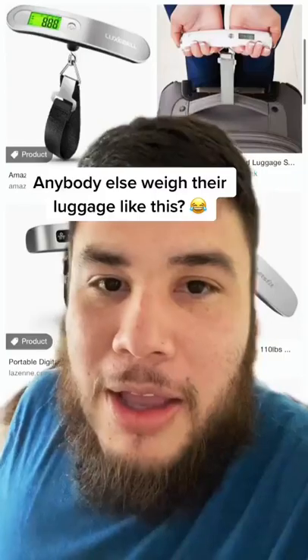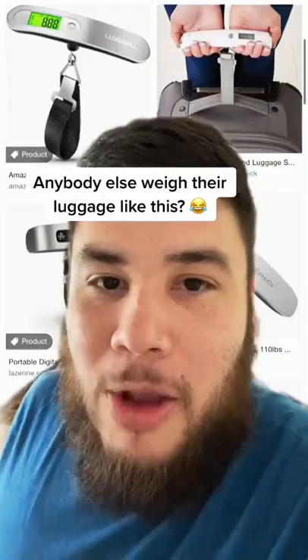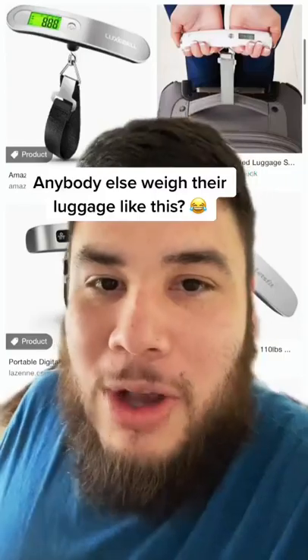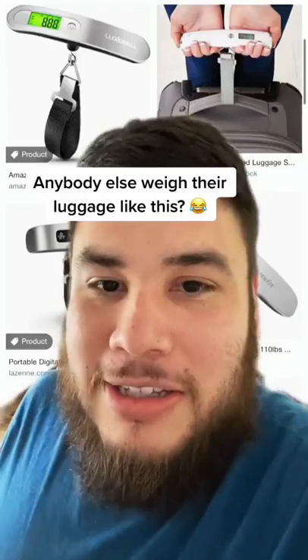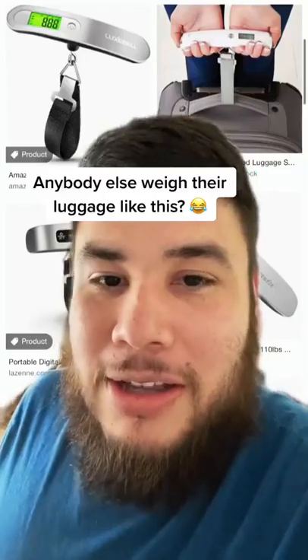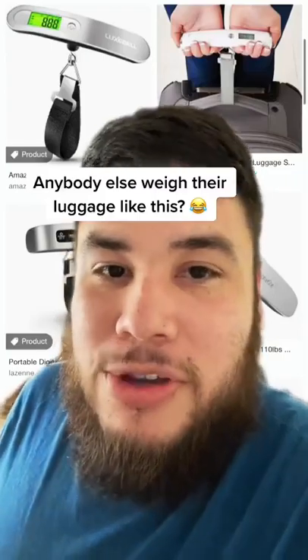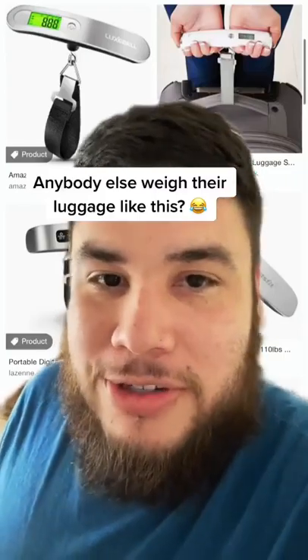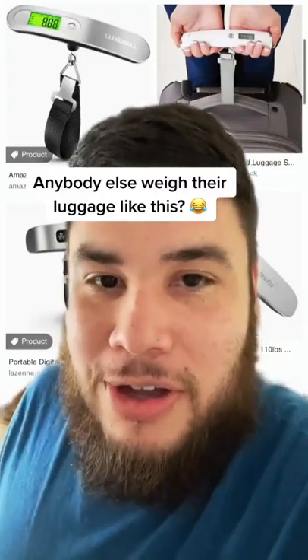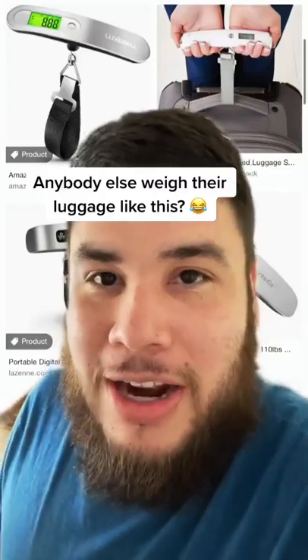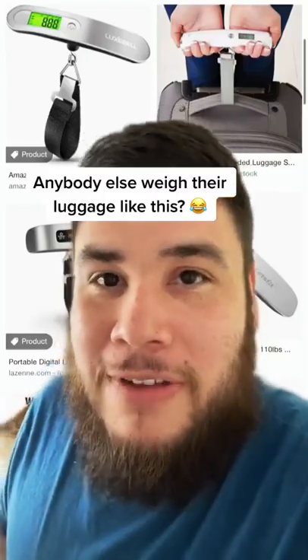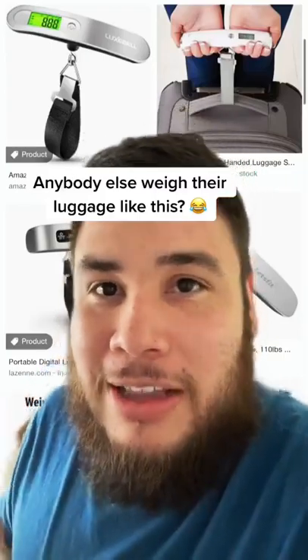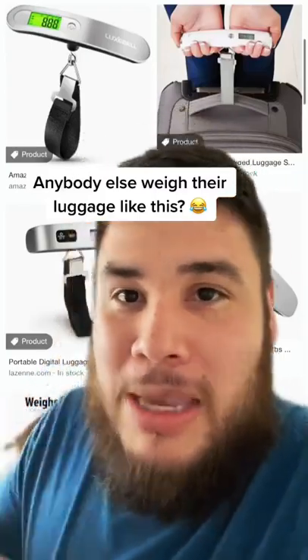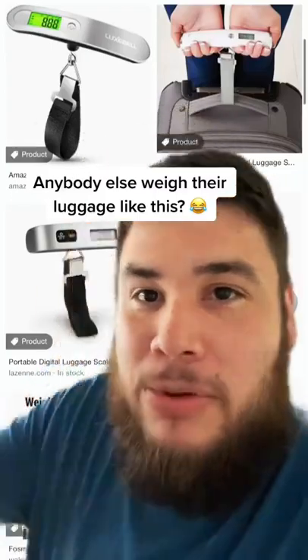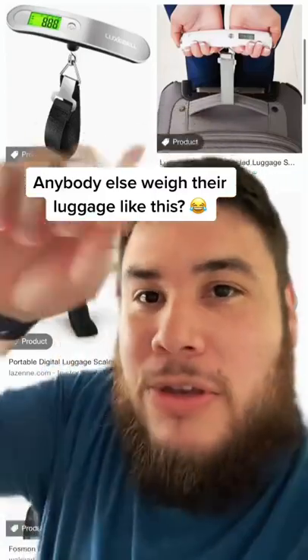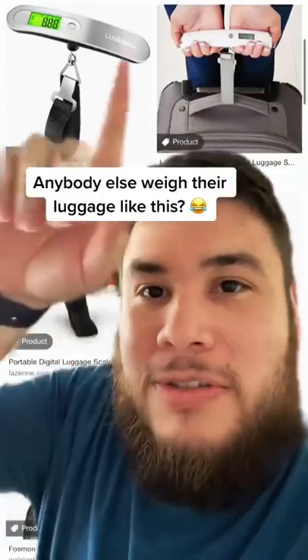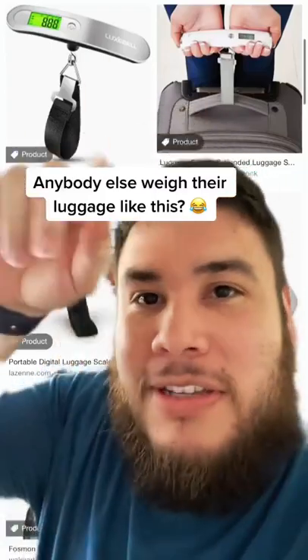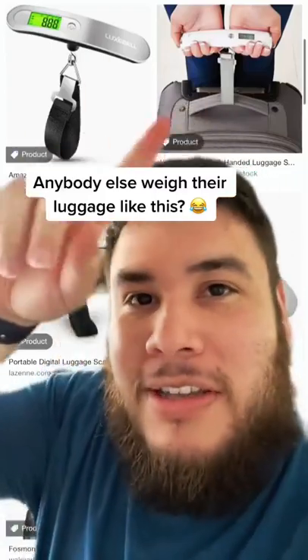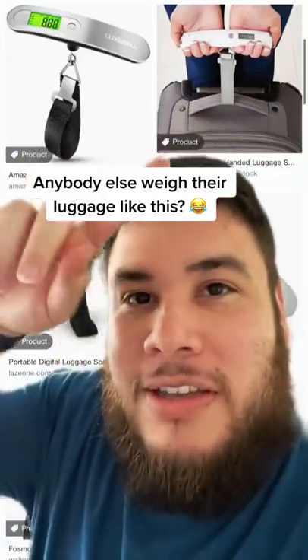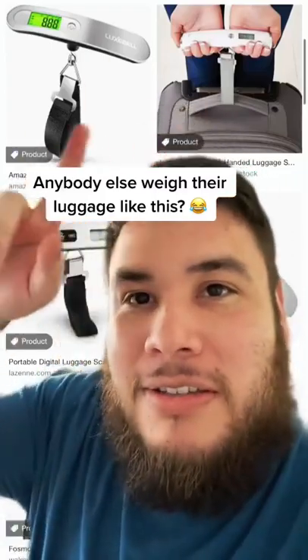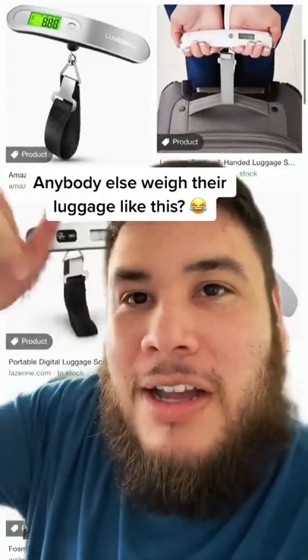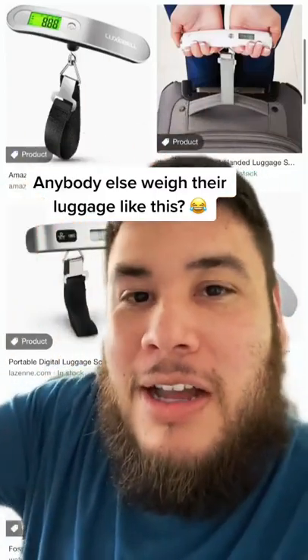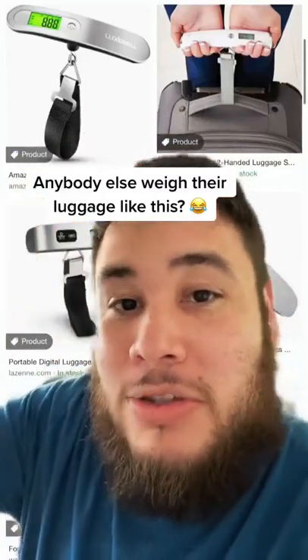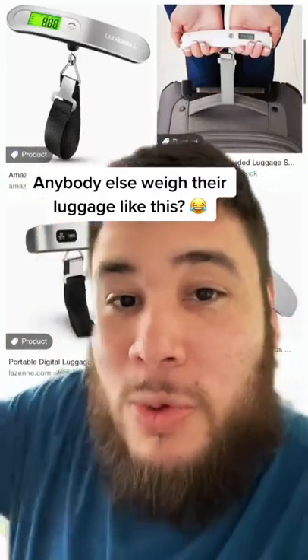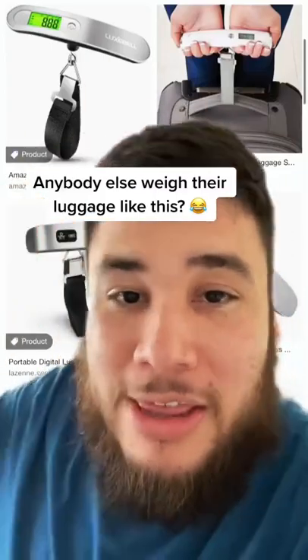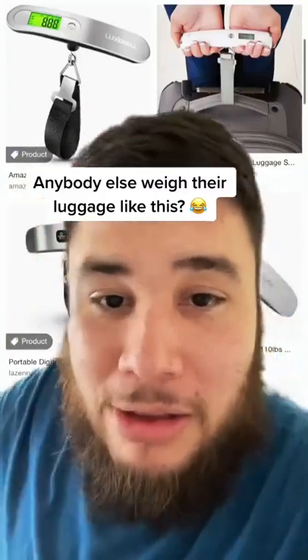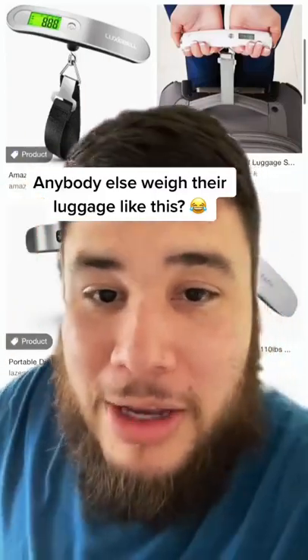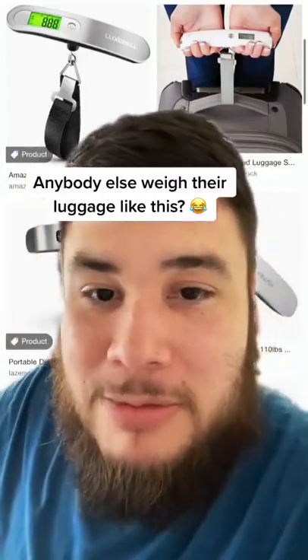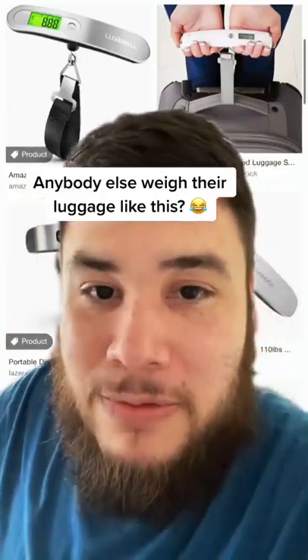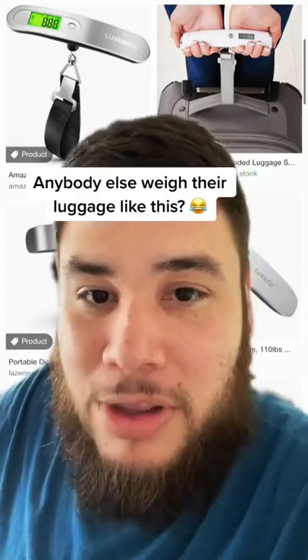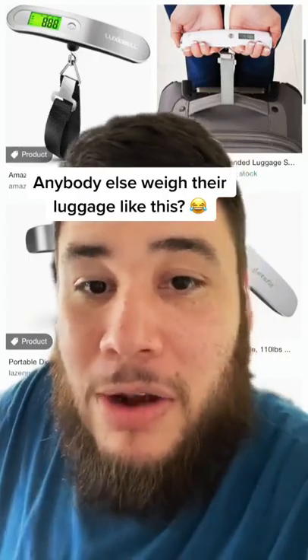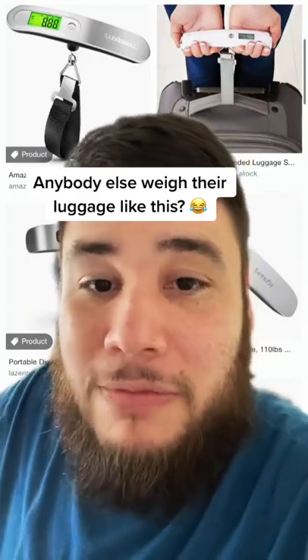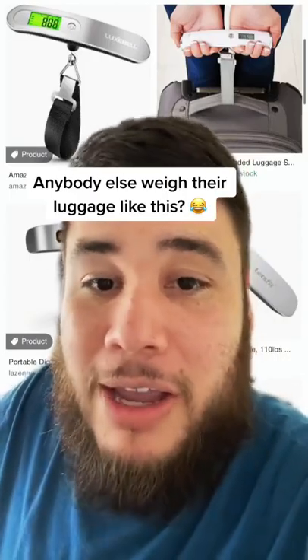It wasn't until a few years ago that I found out that people use these things to weigh their luggage before they go on the flight.